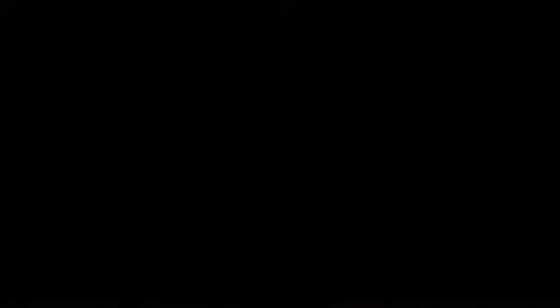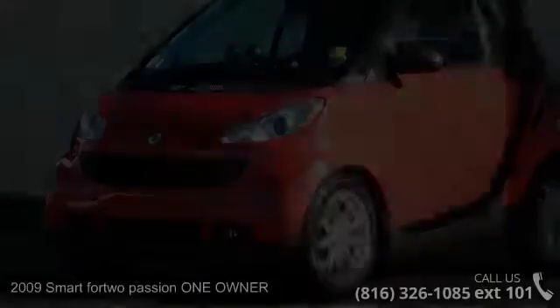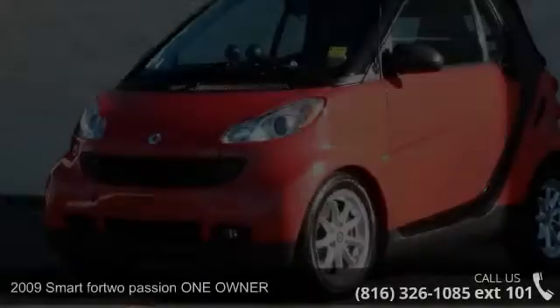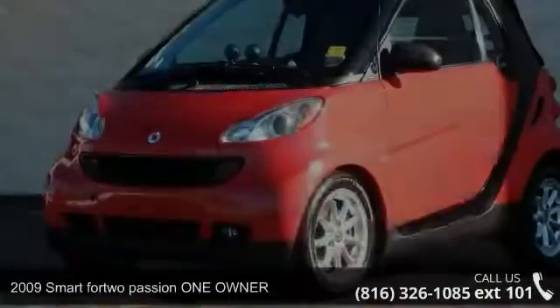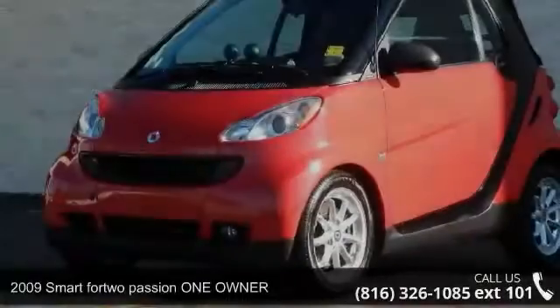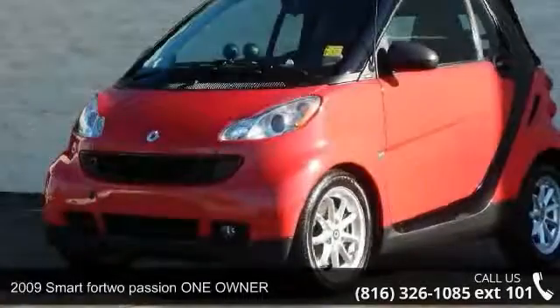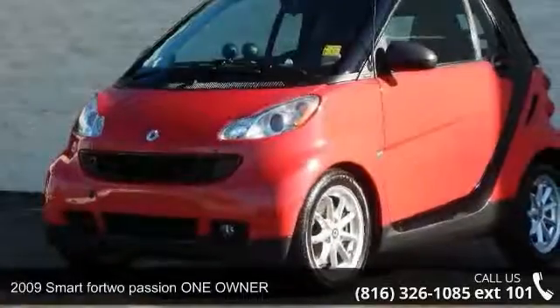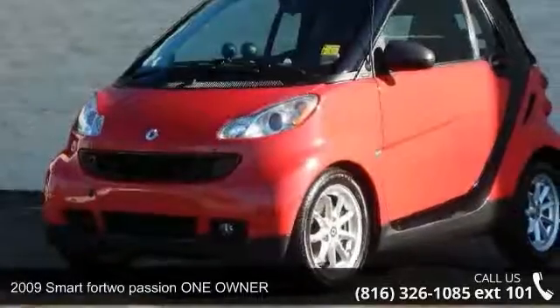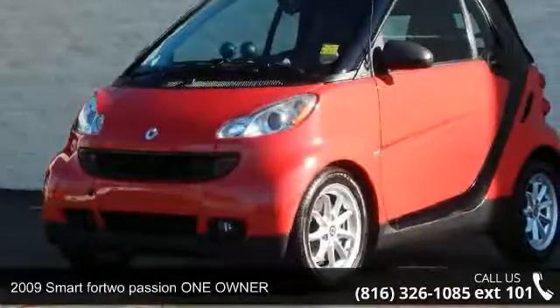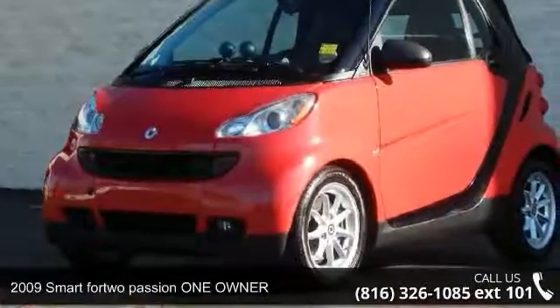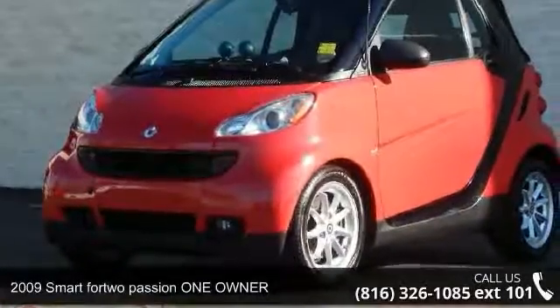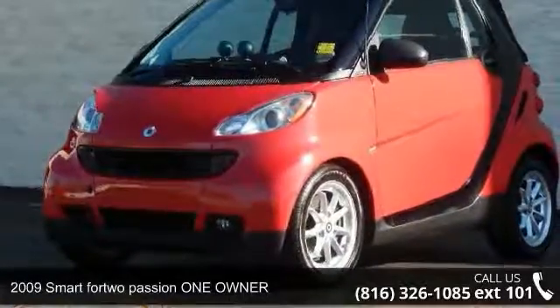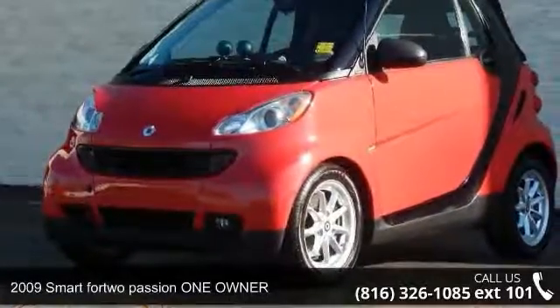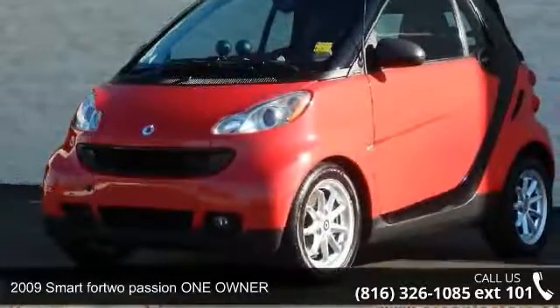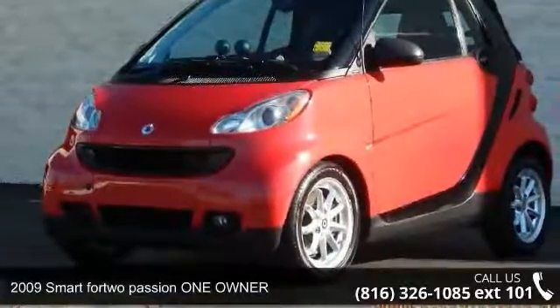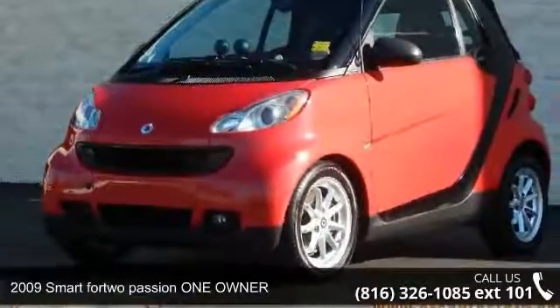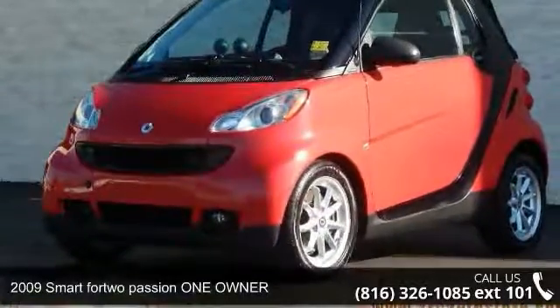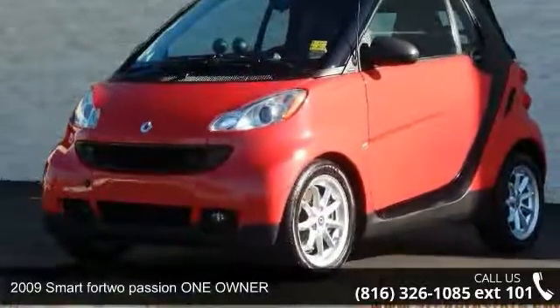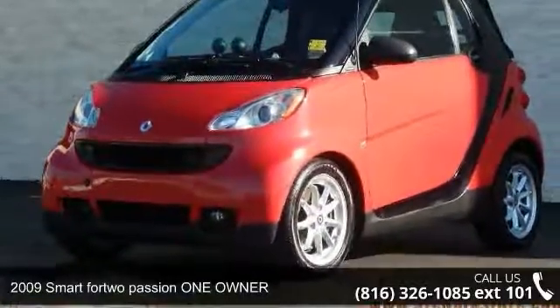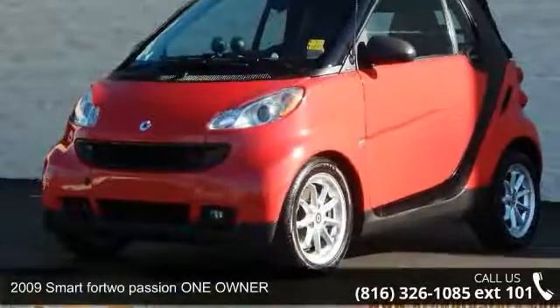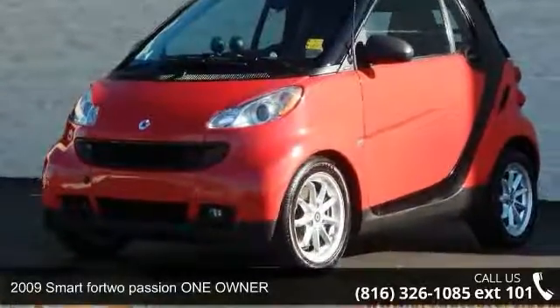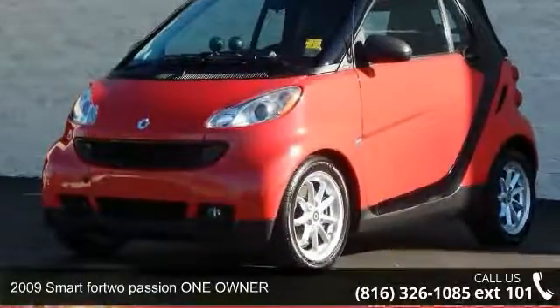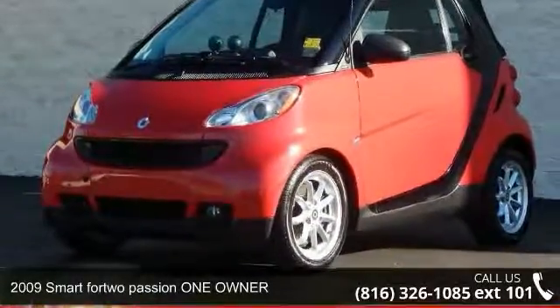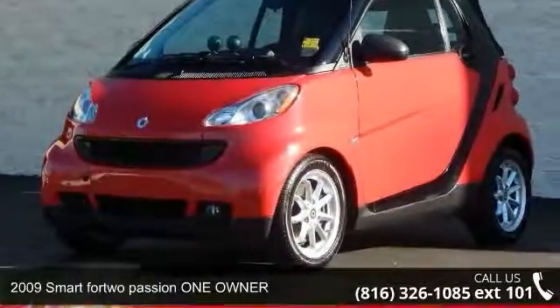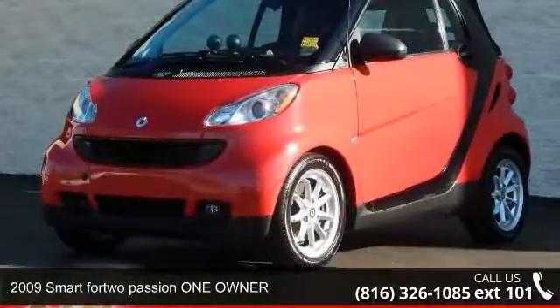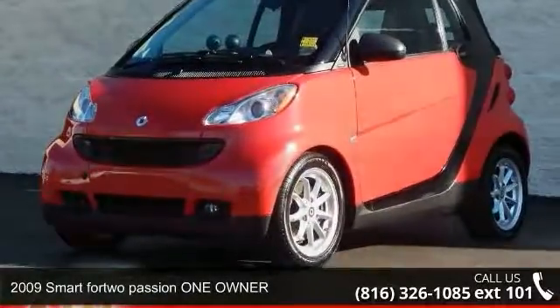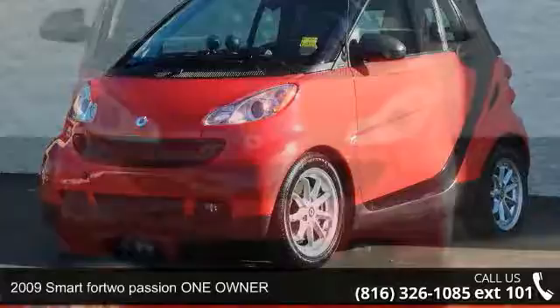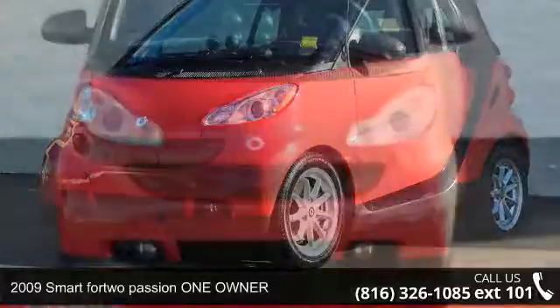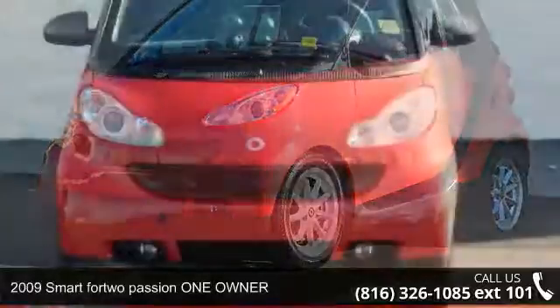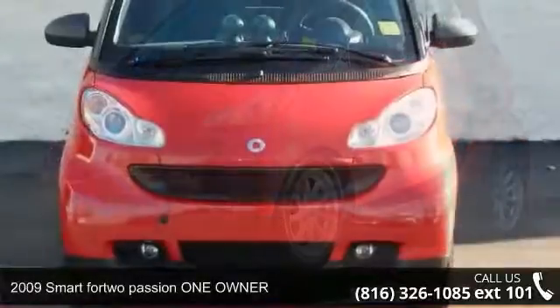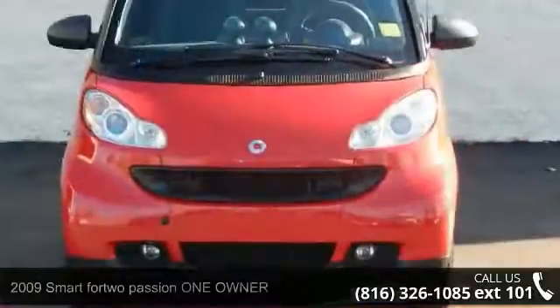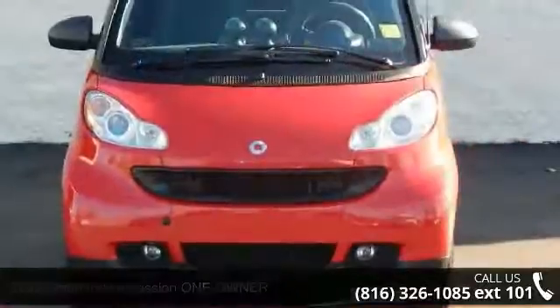Arrive in style with this 2009 Smart Fortwo. This may be the set of wheels you've been looking for.